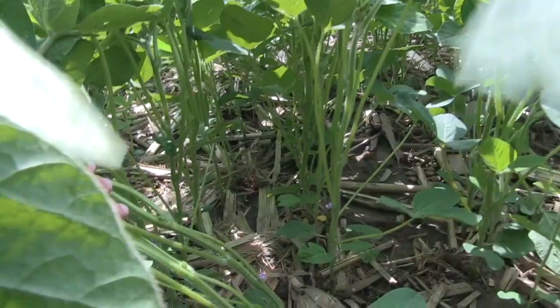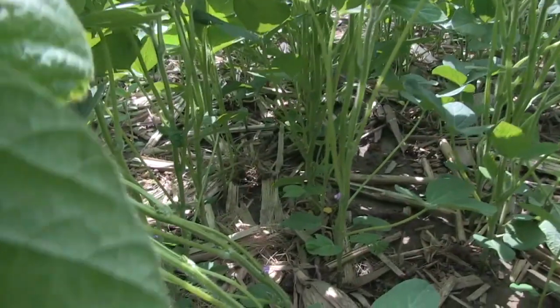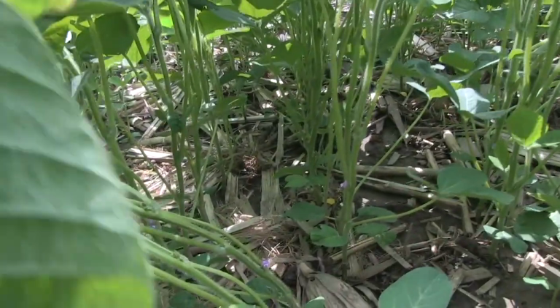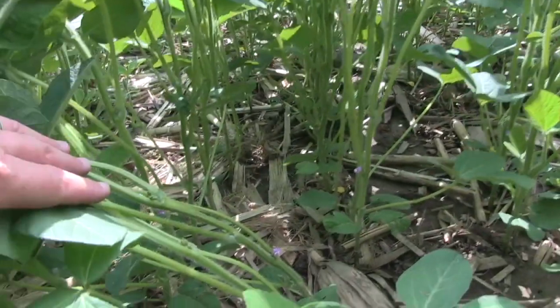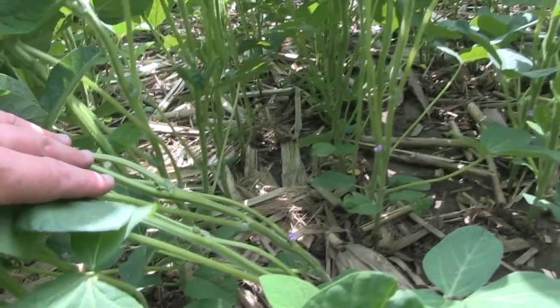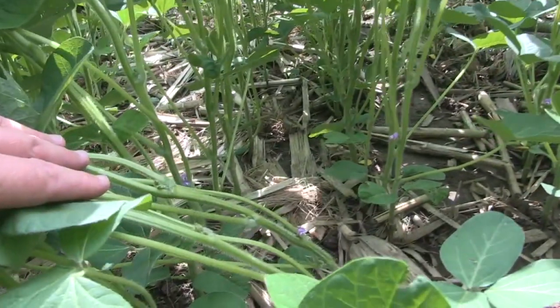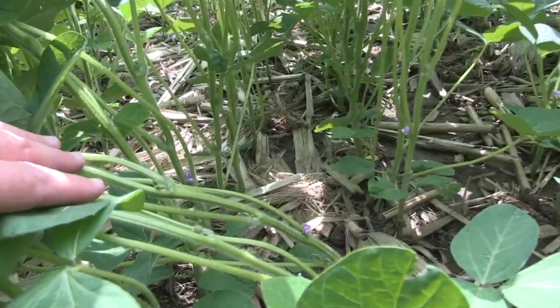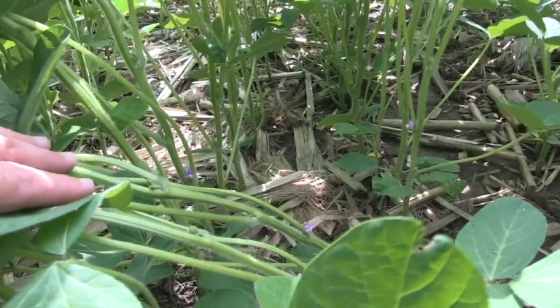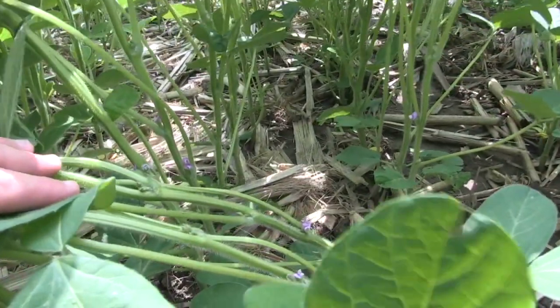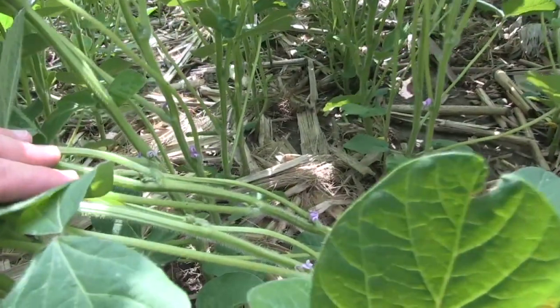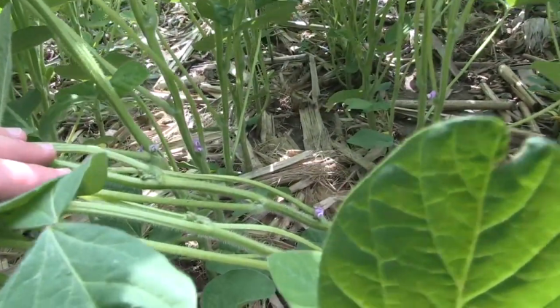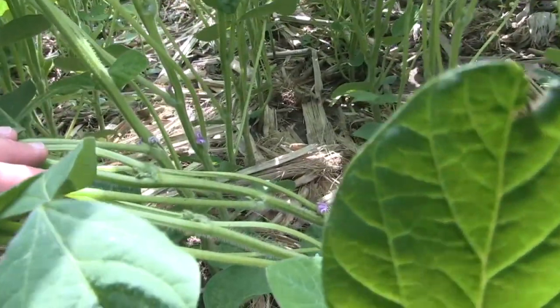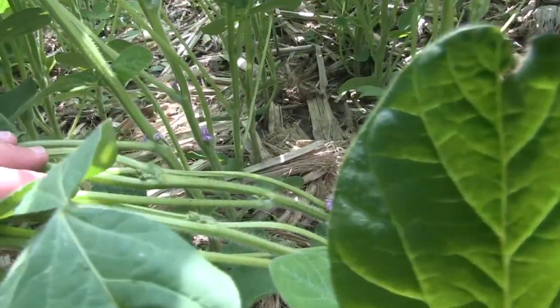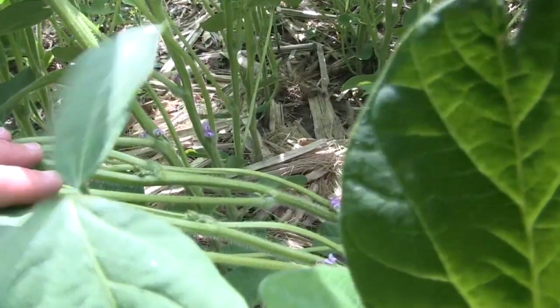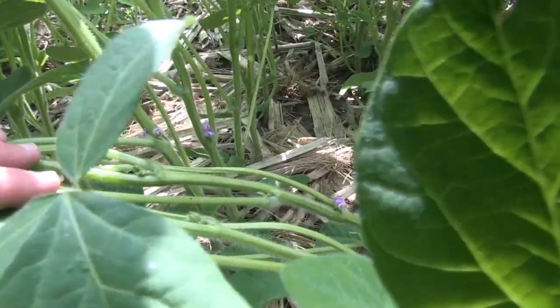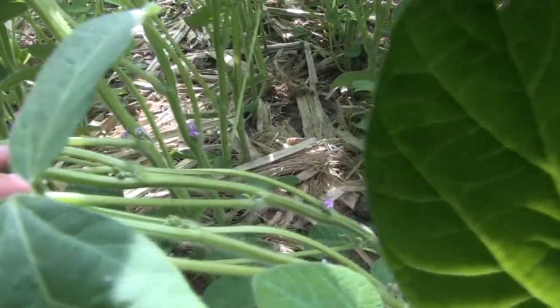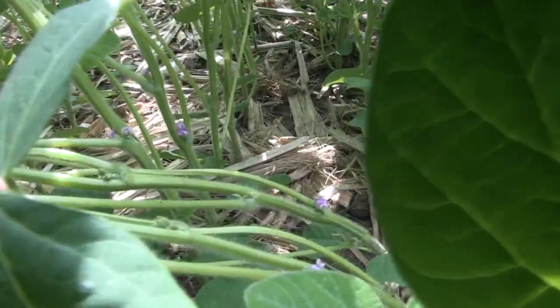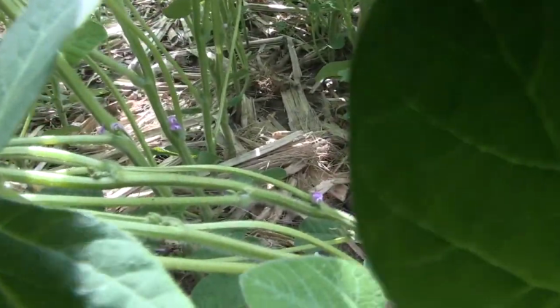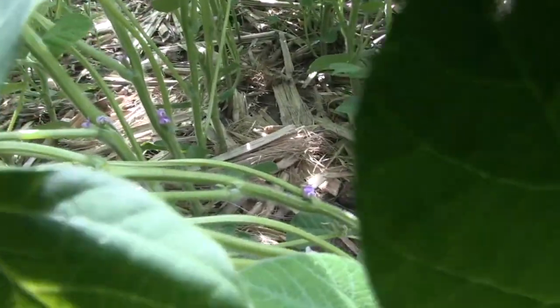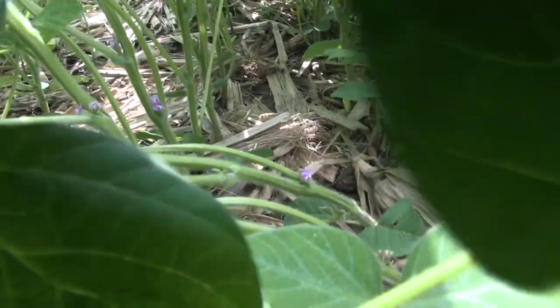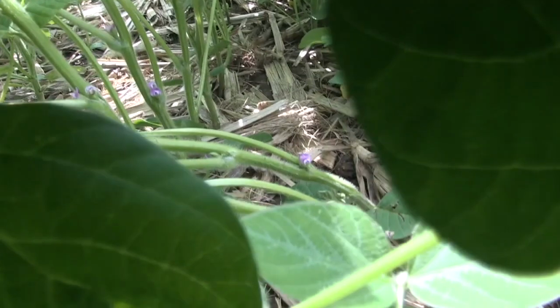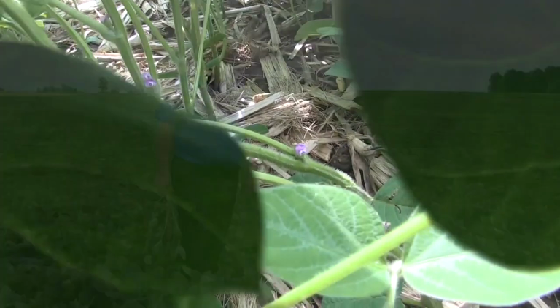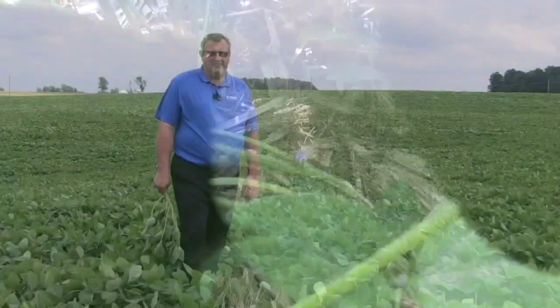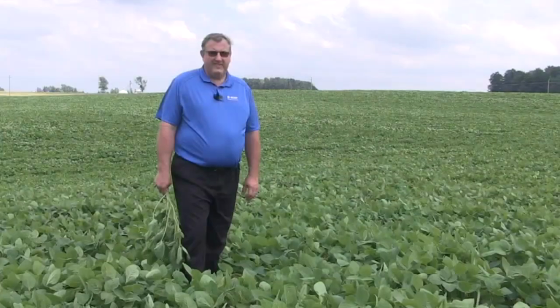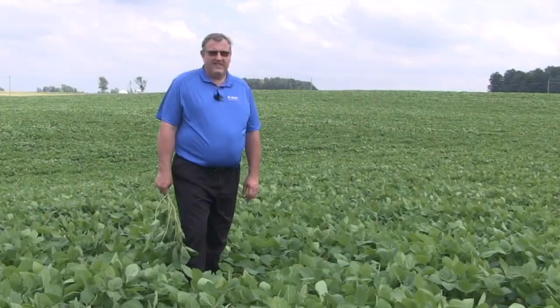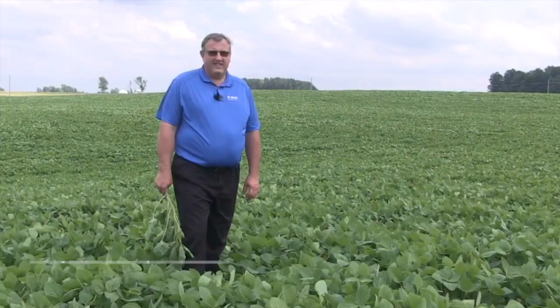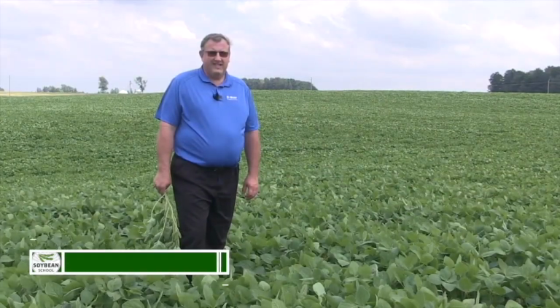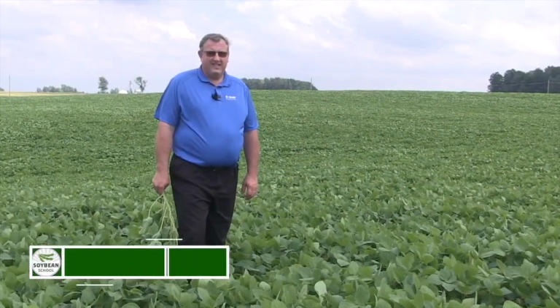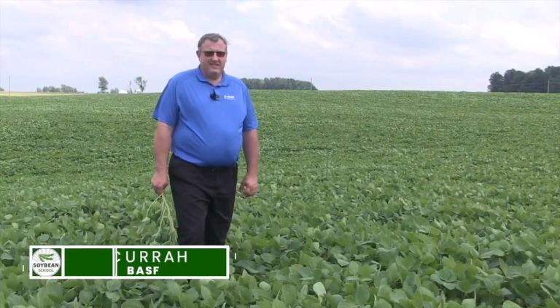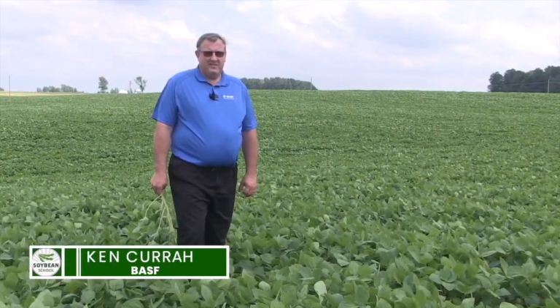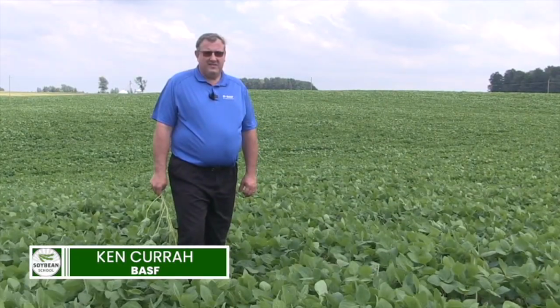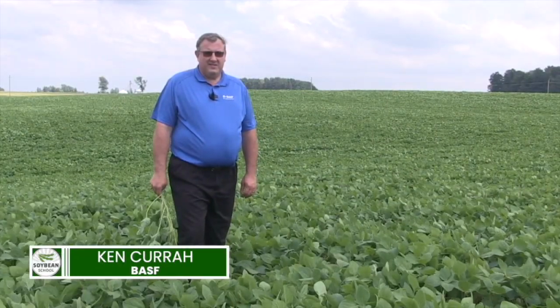So Ken, this soybean field looks awesome. It looks like it's coming on in a hurry. What does that mean for fungicide application?